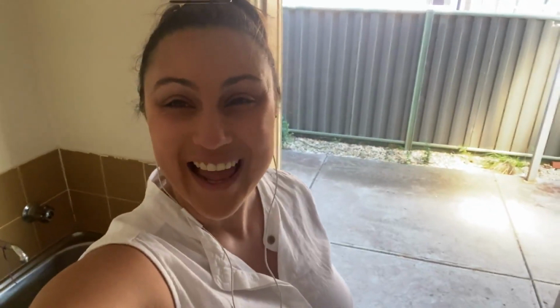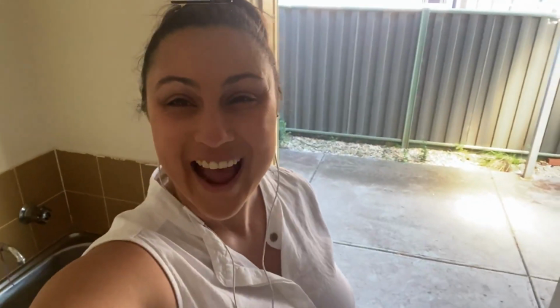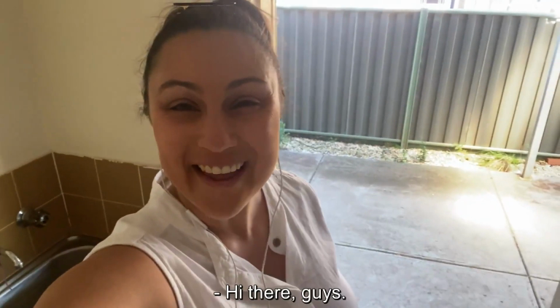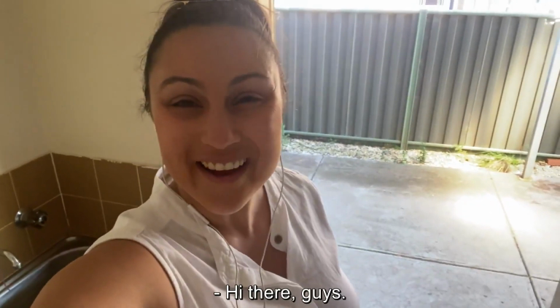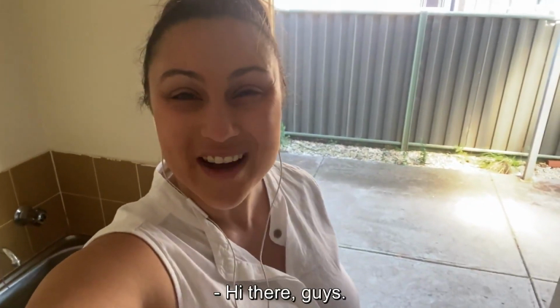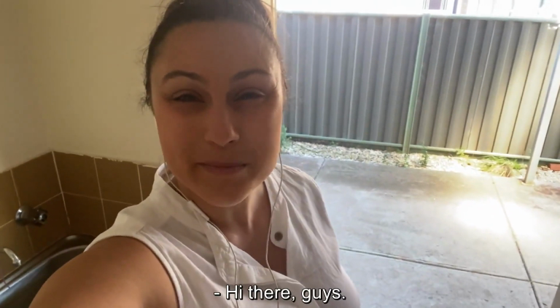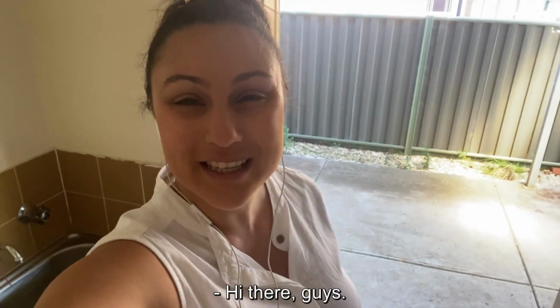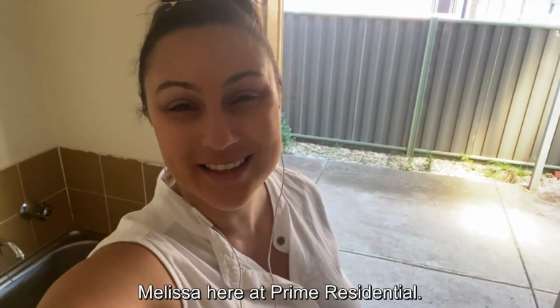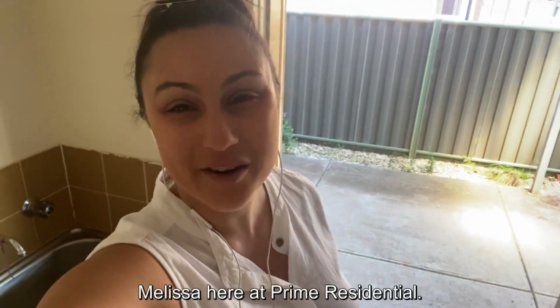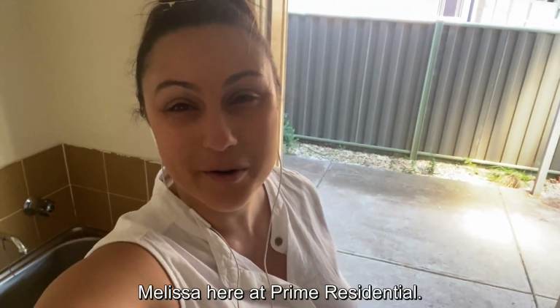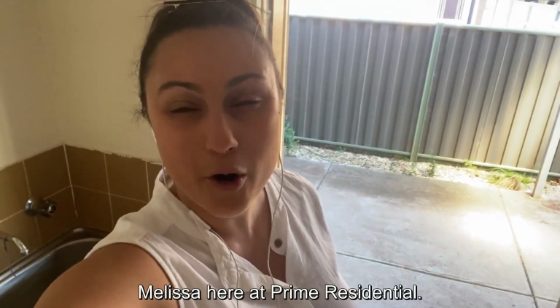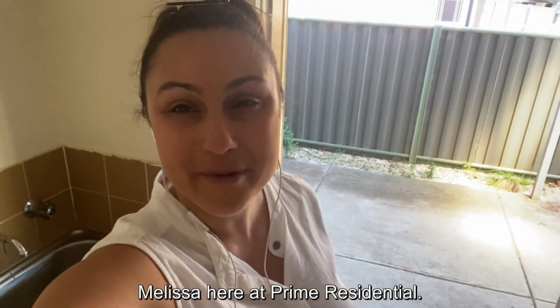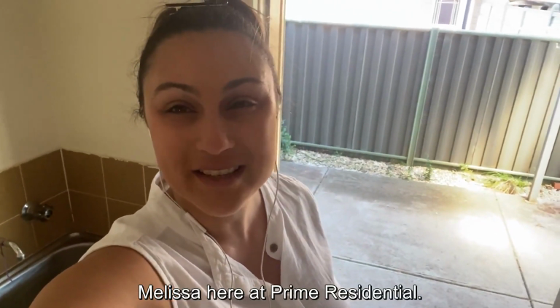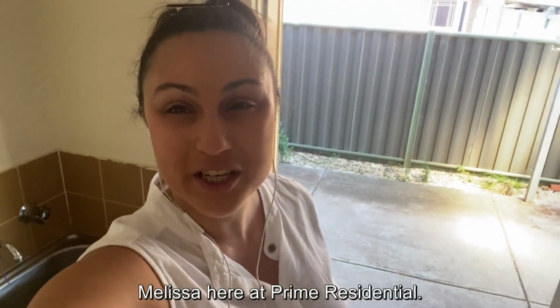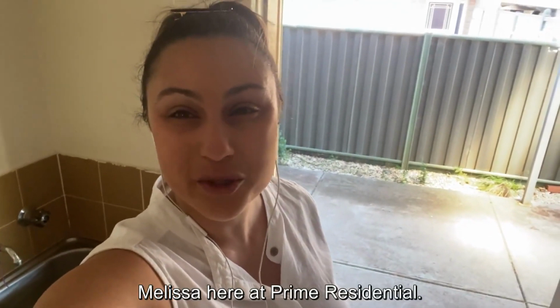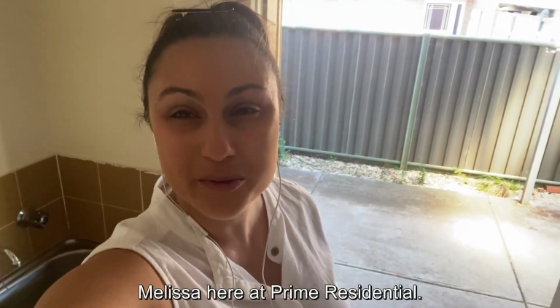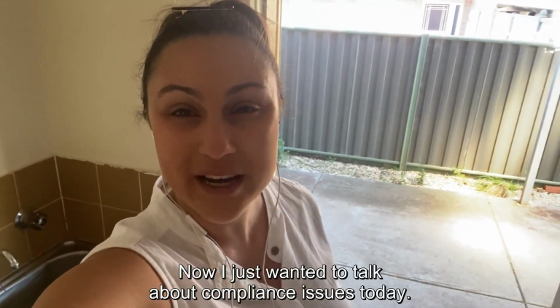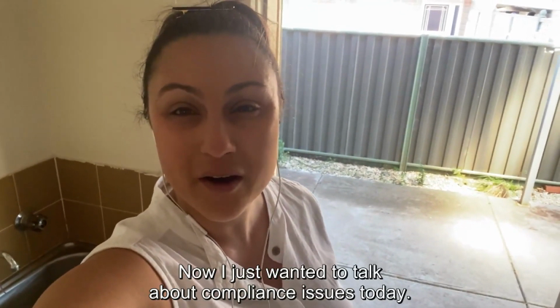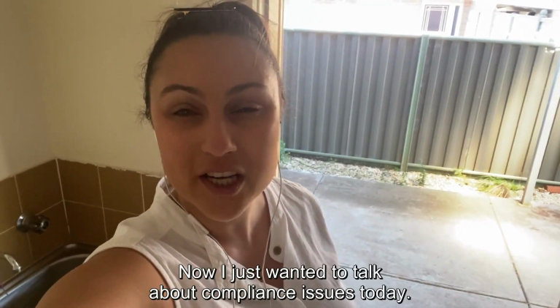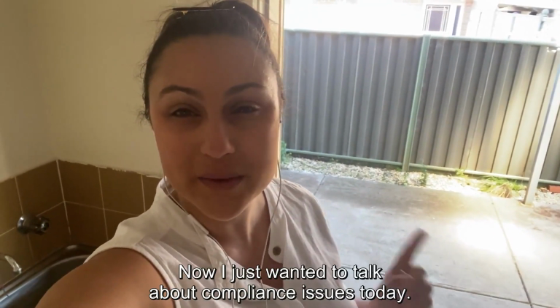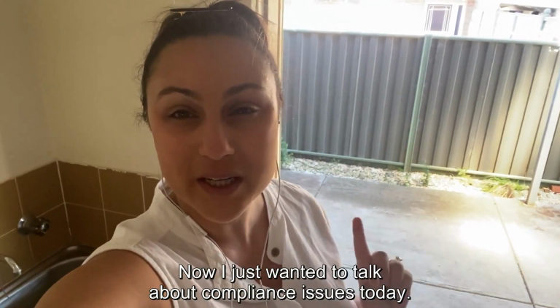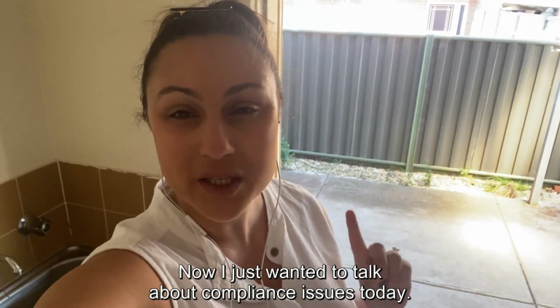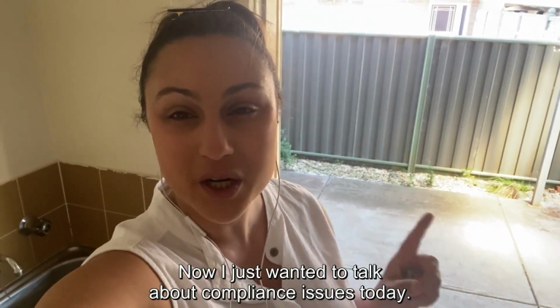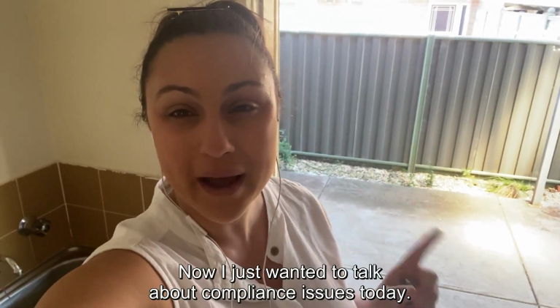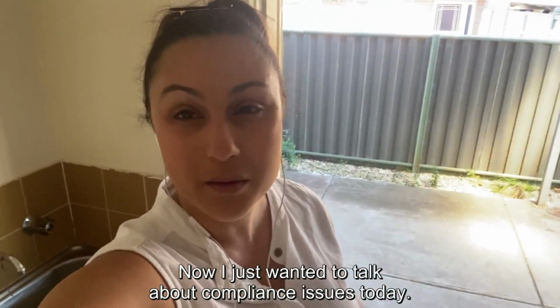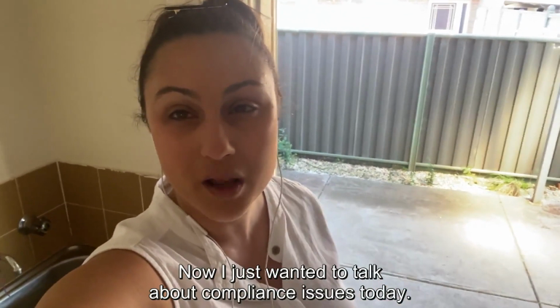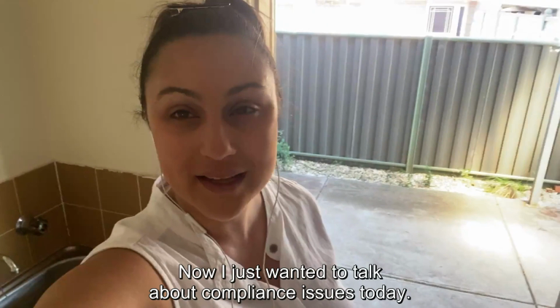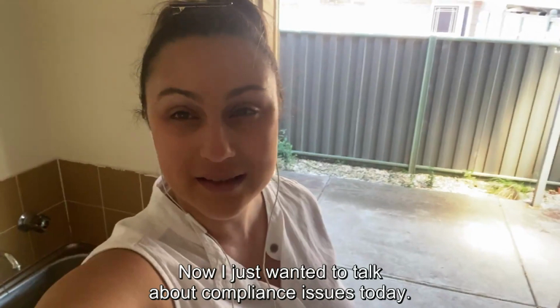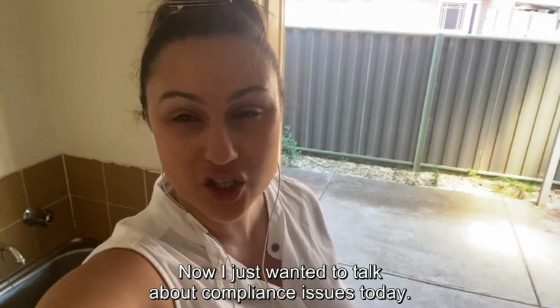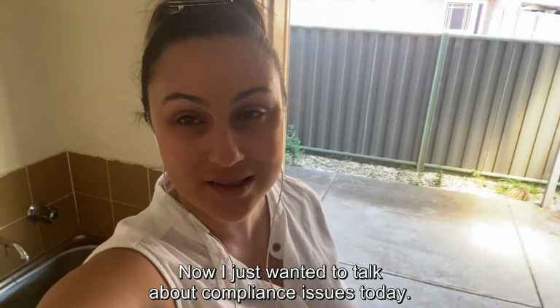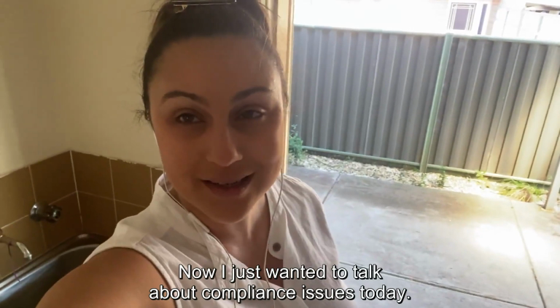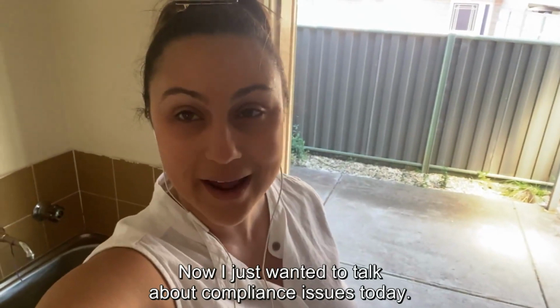Hey there guys, Melissa here at Prime Residential. I just wanted to talk about compliance issues today.